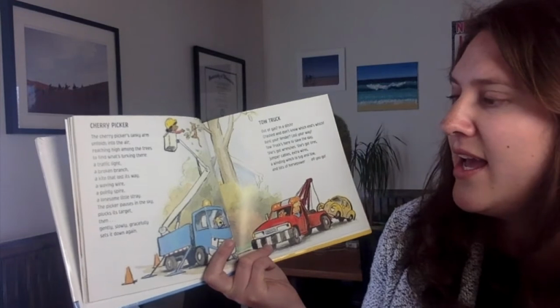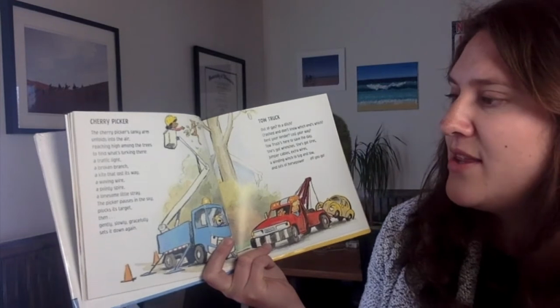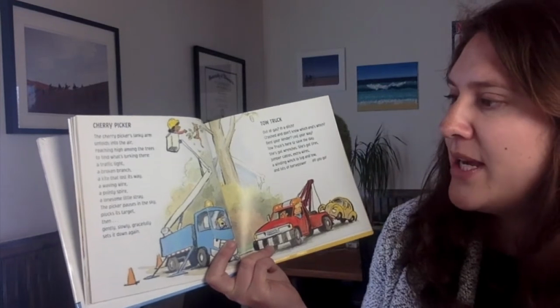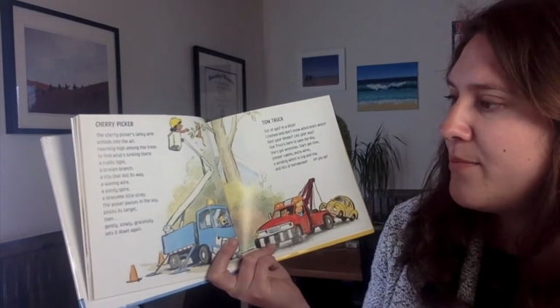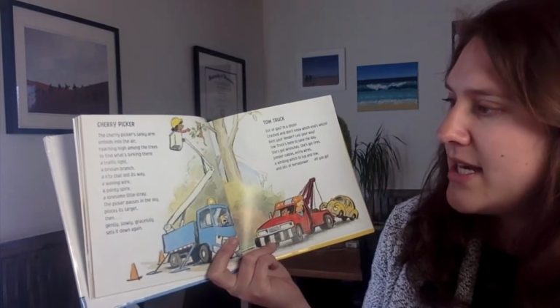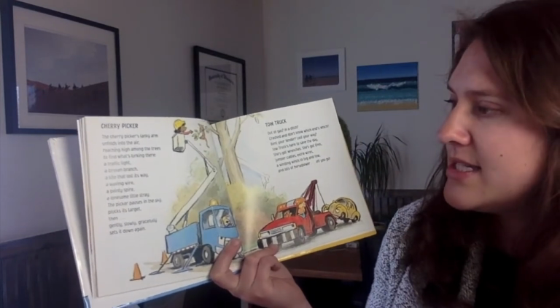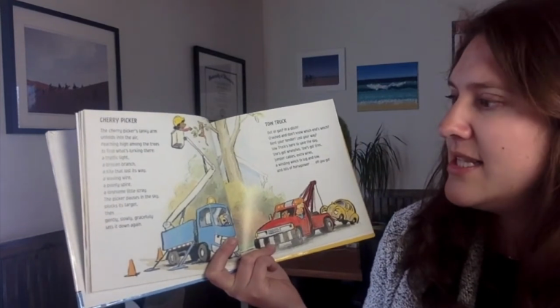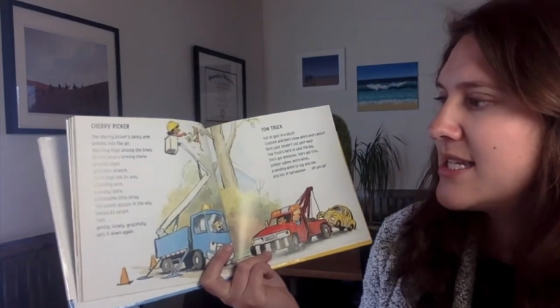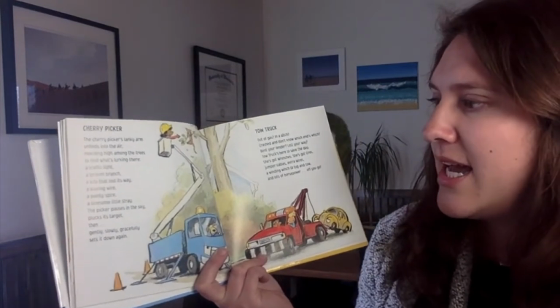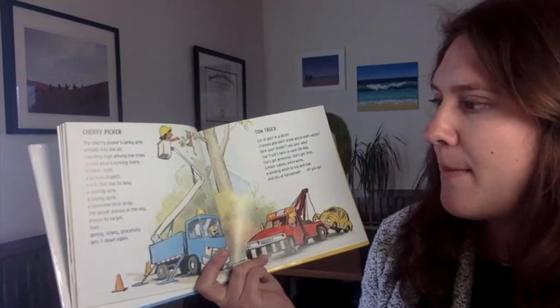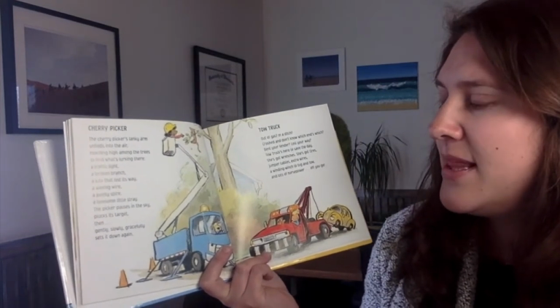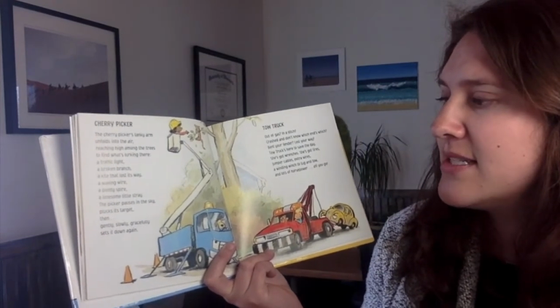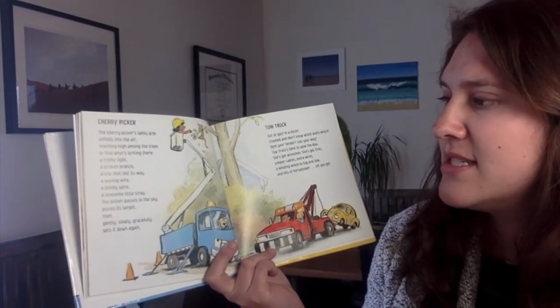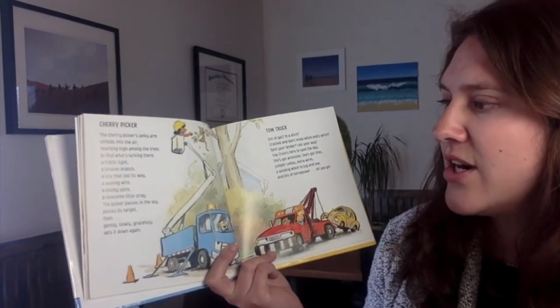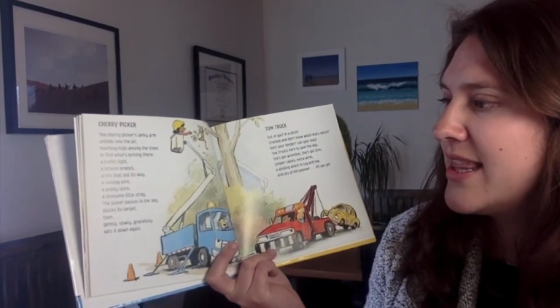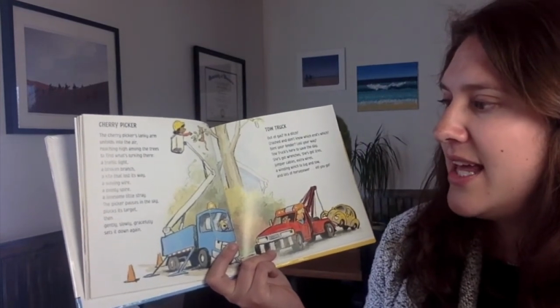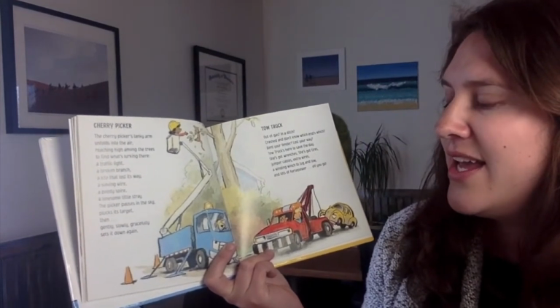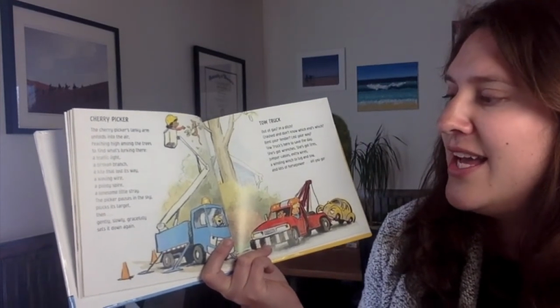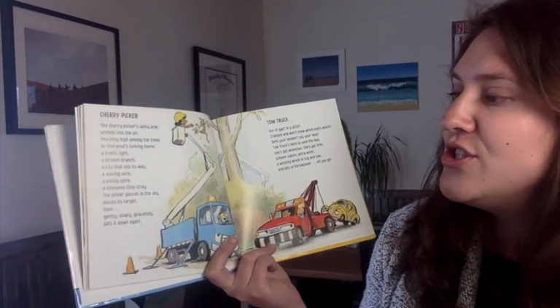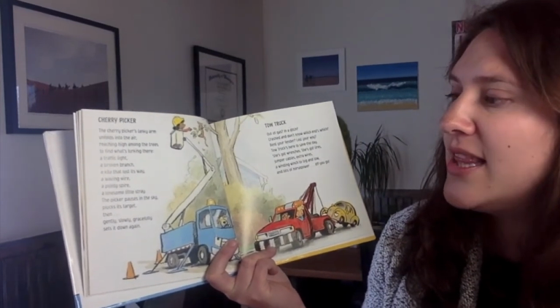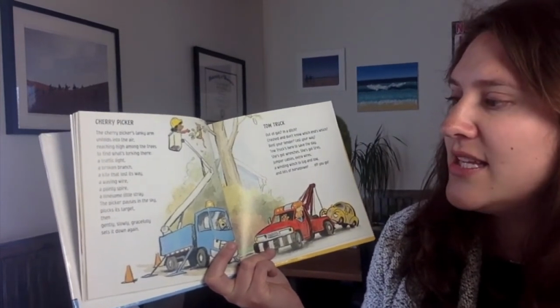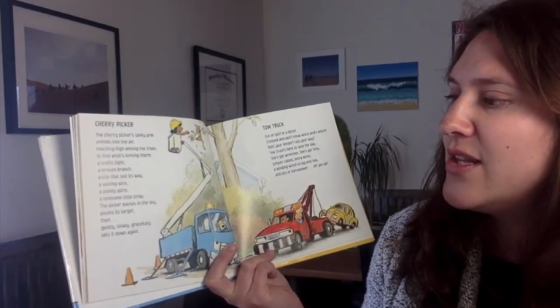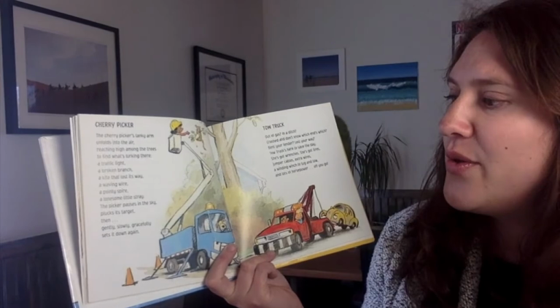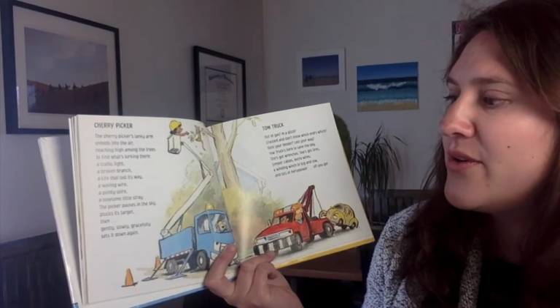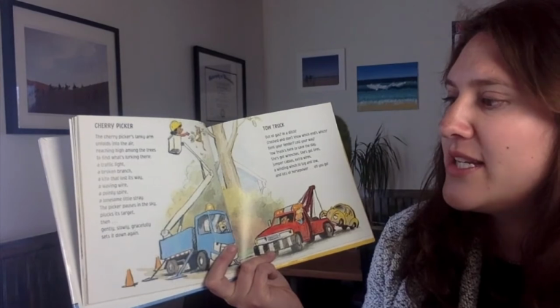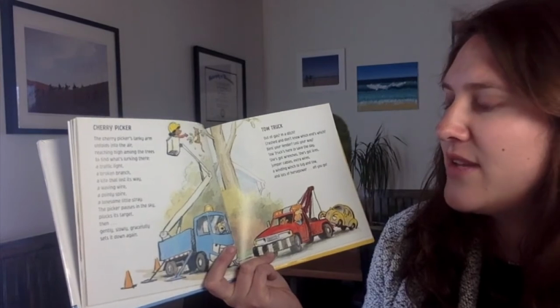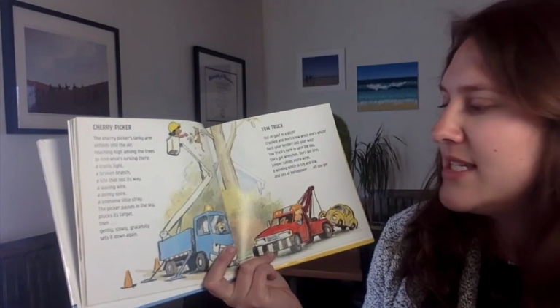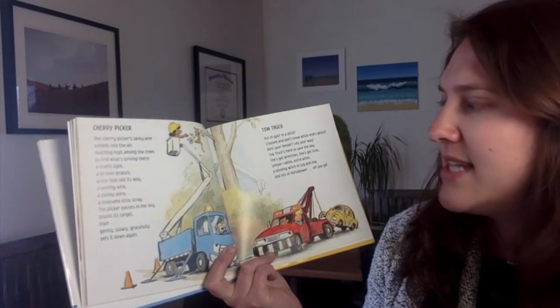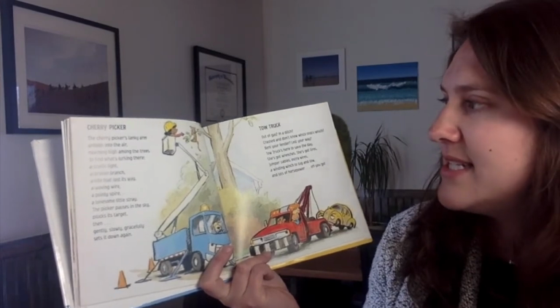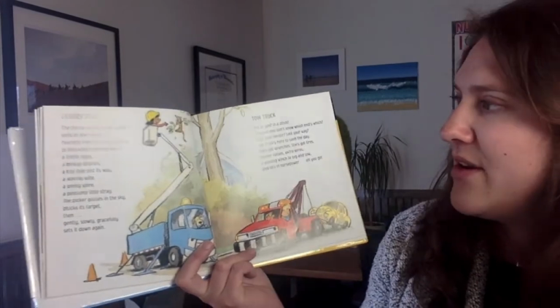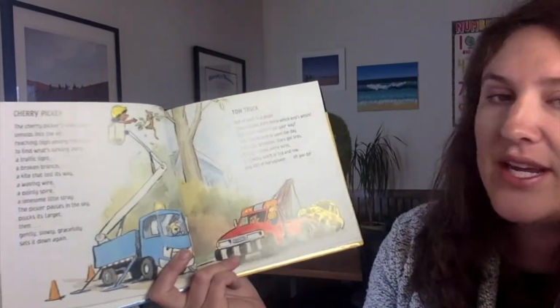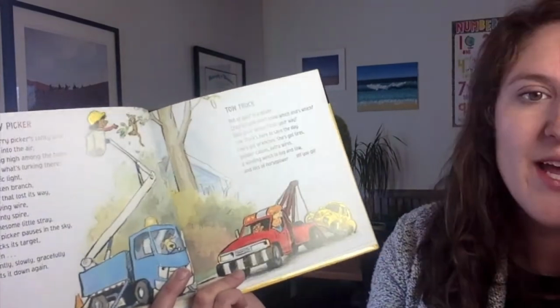The picker pauses in the sky, plucks its target, then, gently, slowly, gracefully, sets it down again.